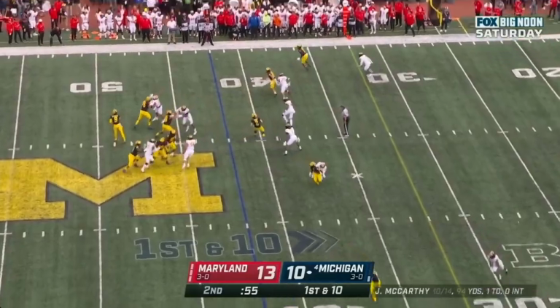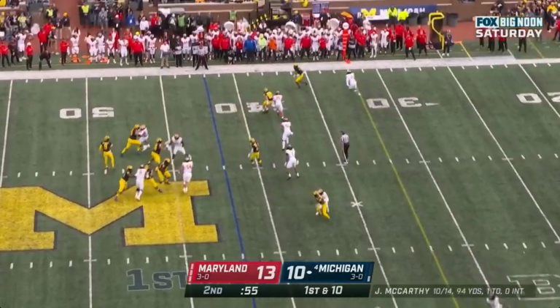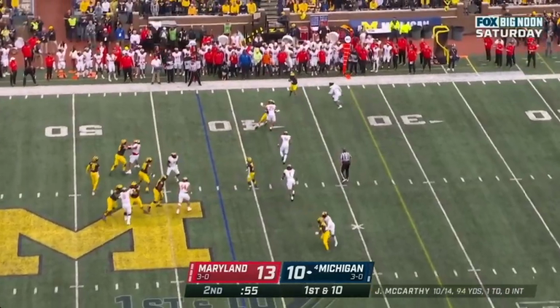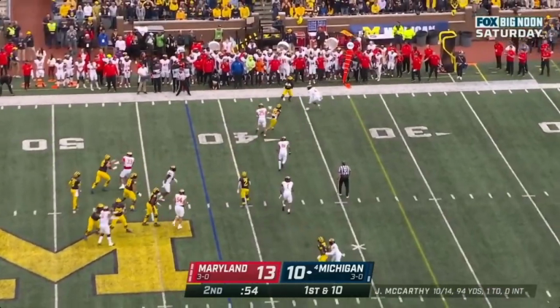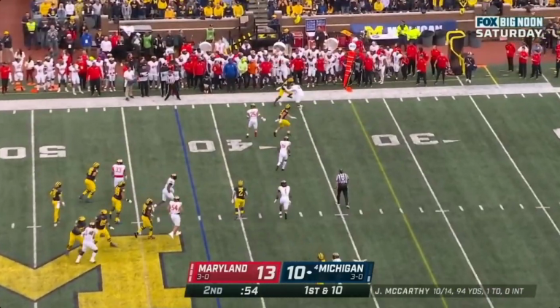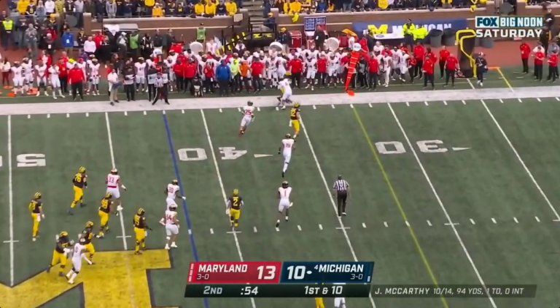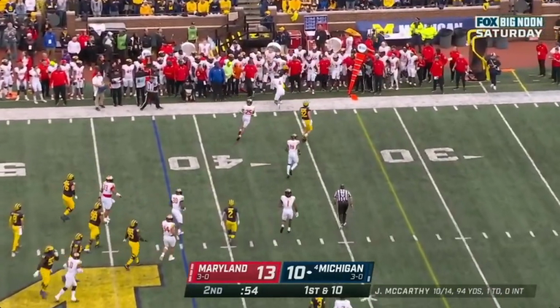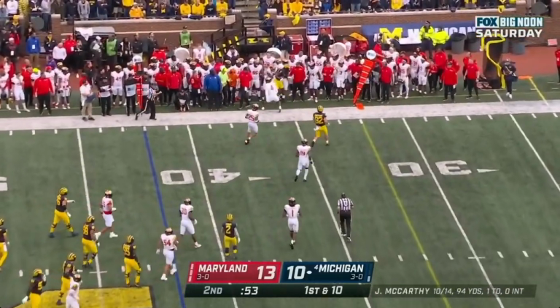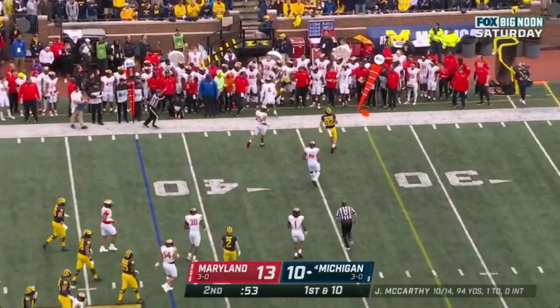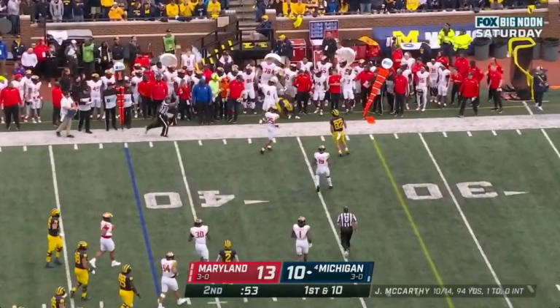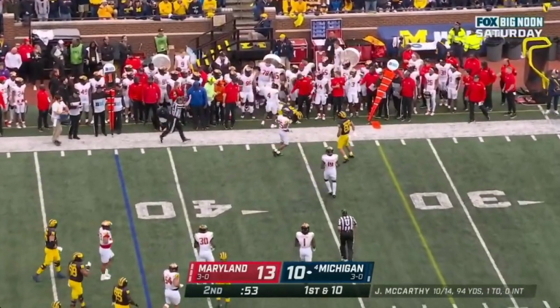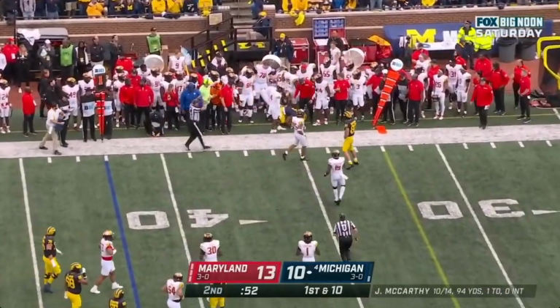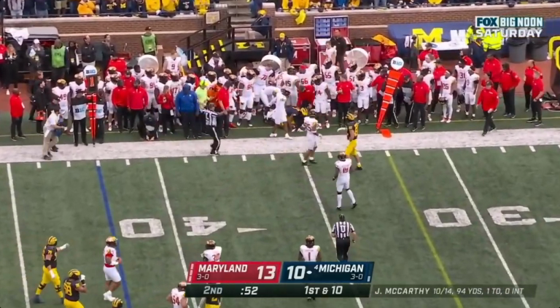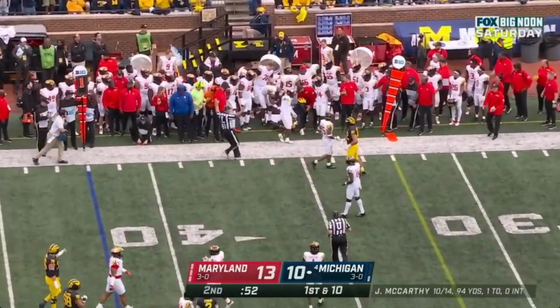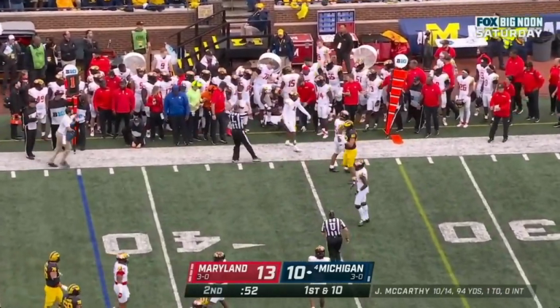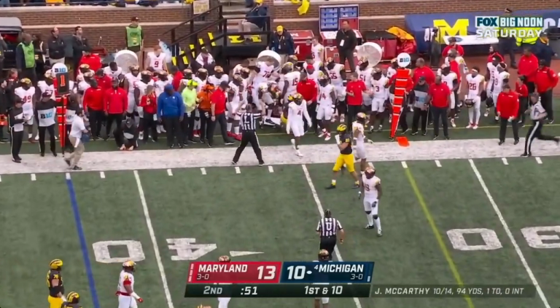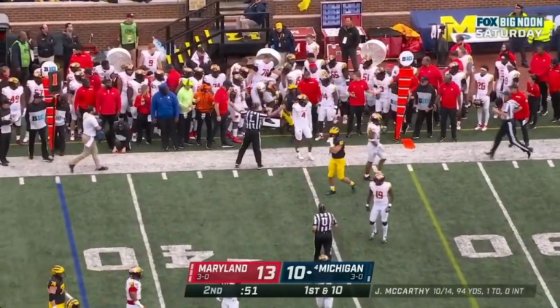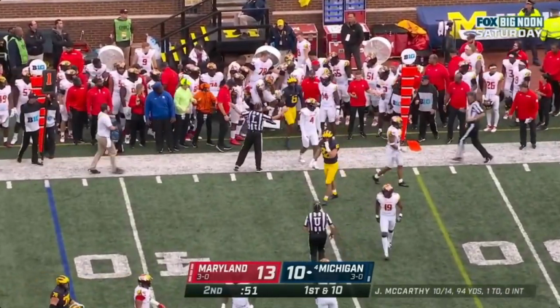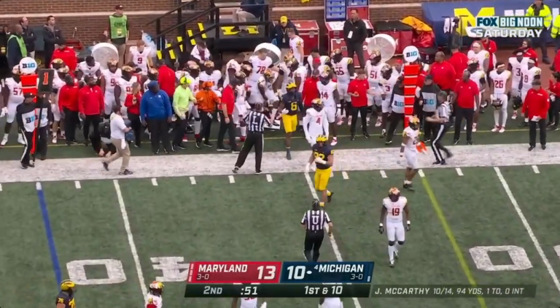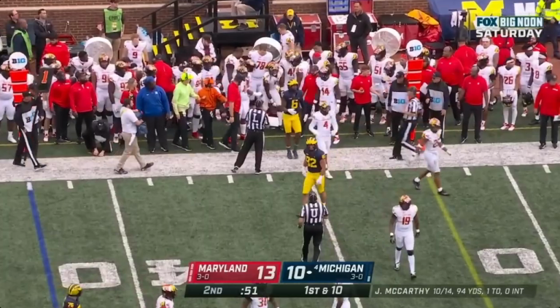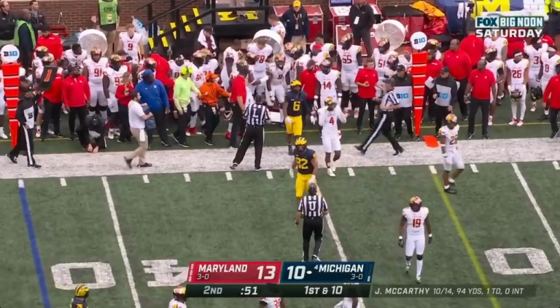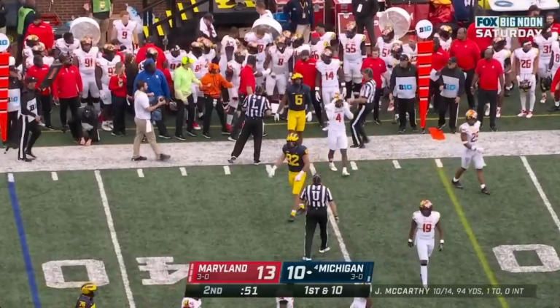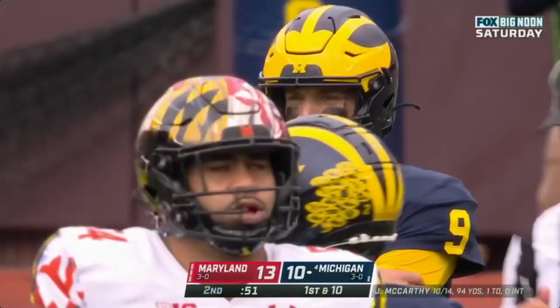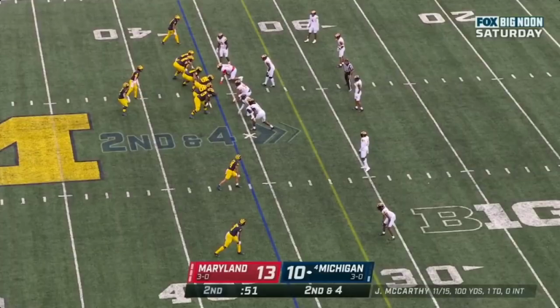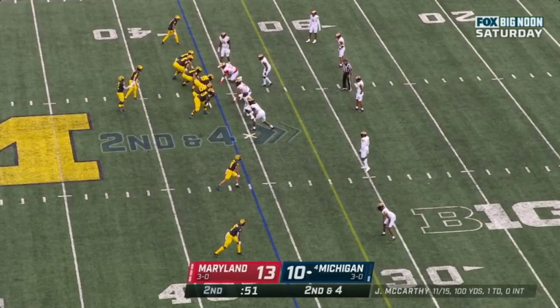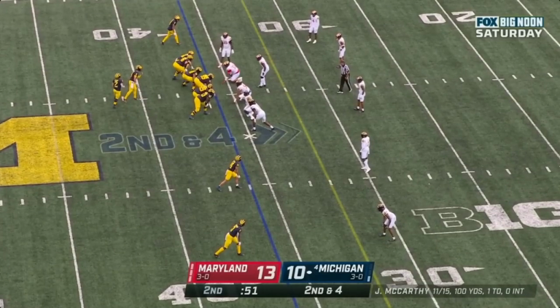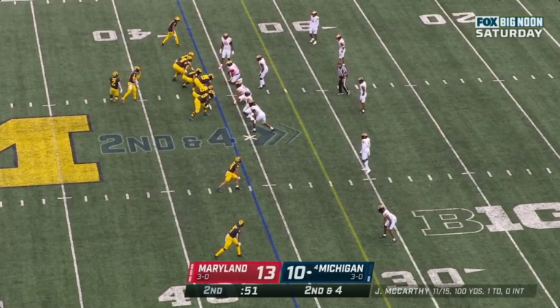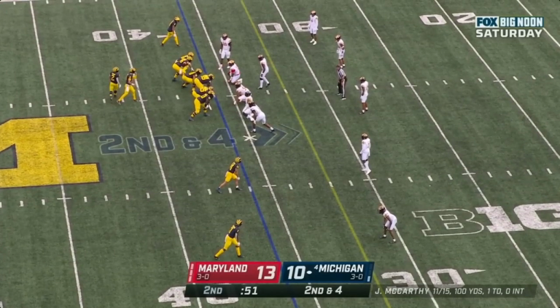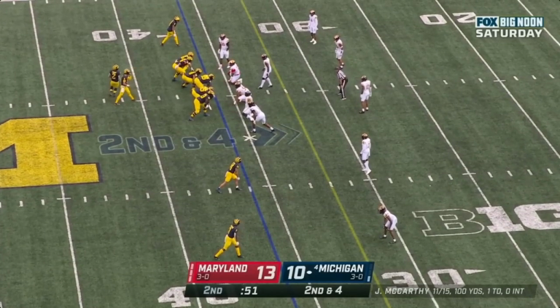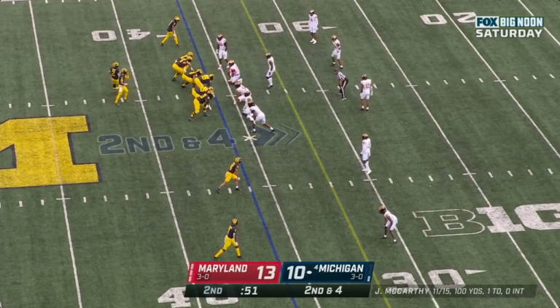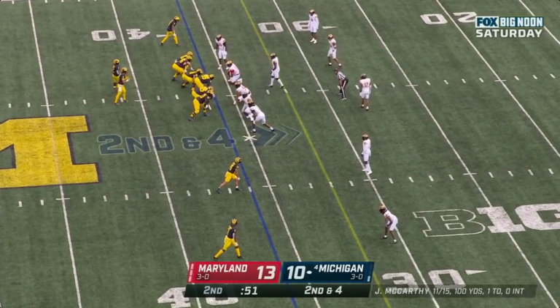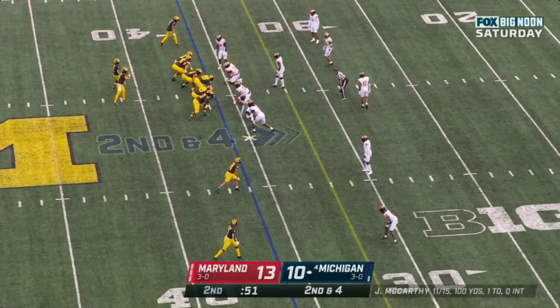McCarthy again to the sideline, and another completed pass to Cornelius Johnson. Johnson held without gain. Michigan with one timeout.